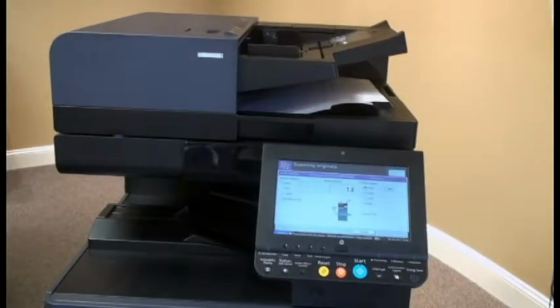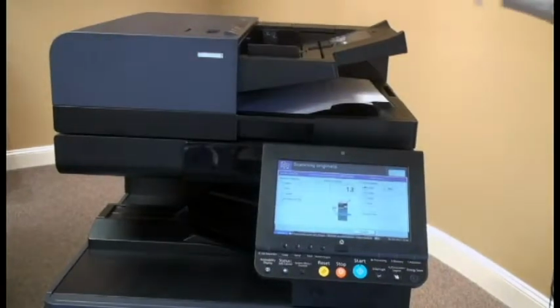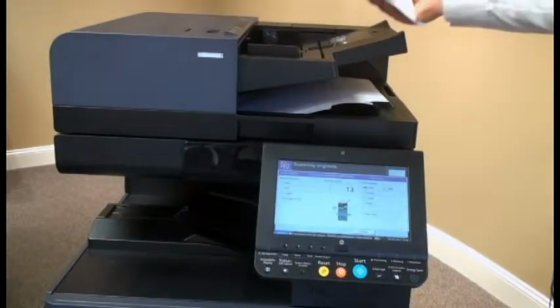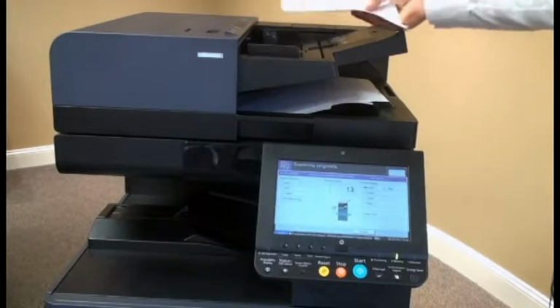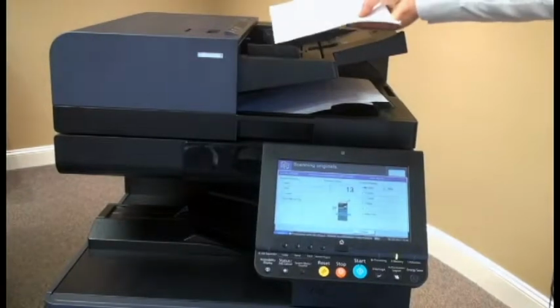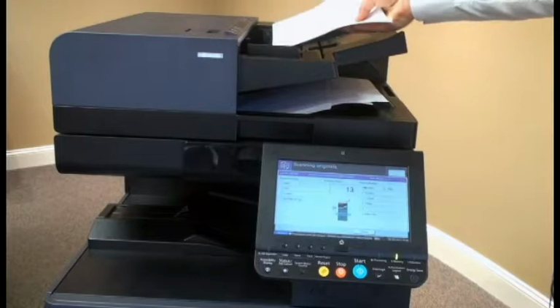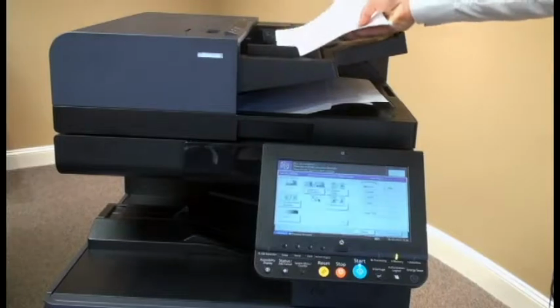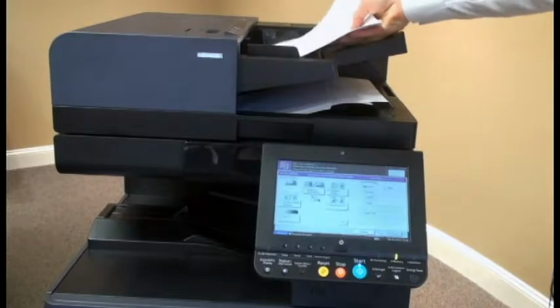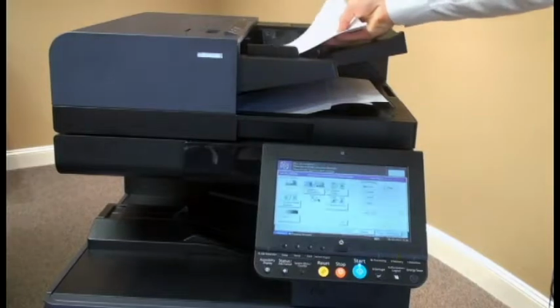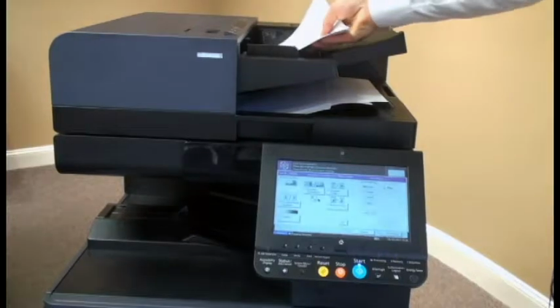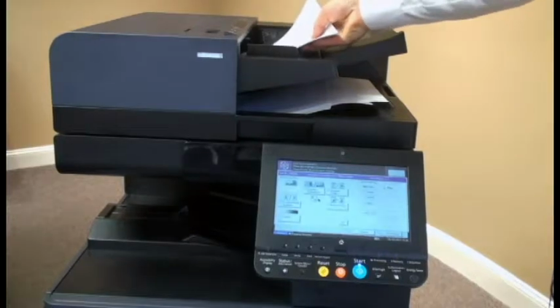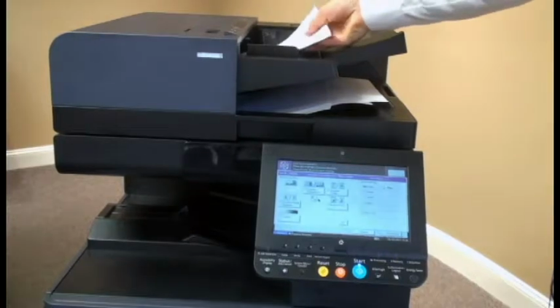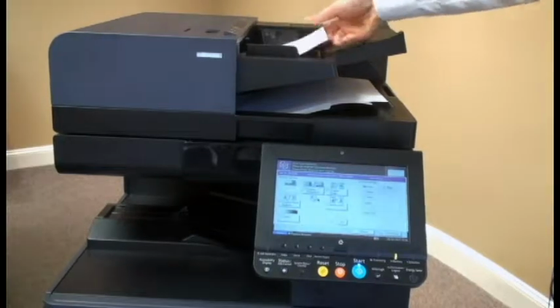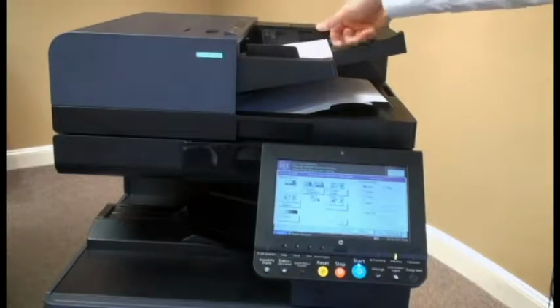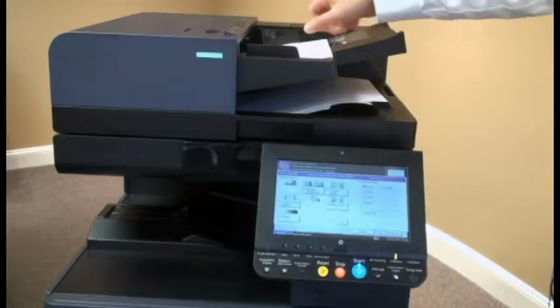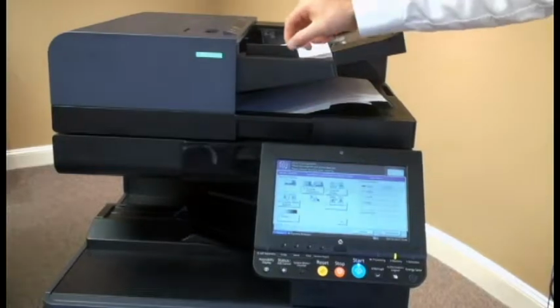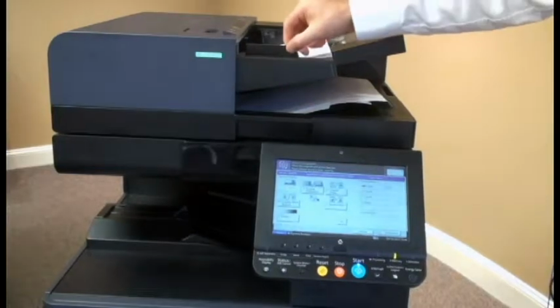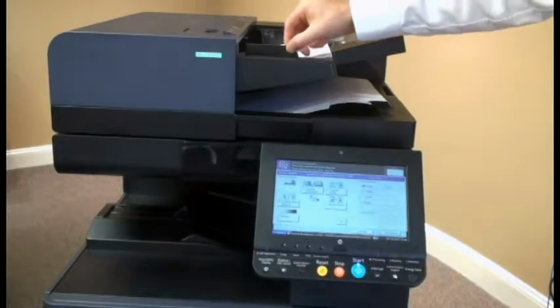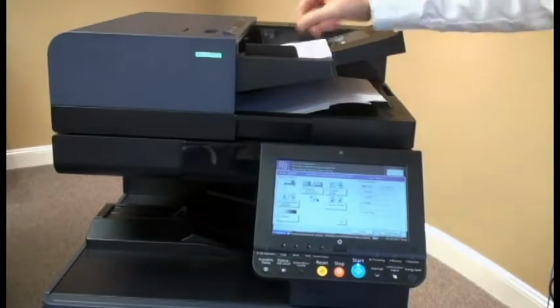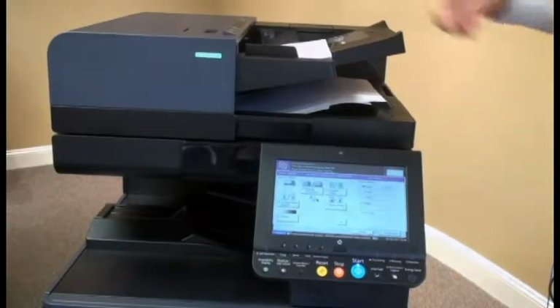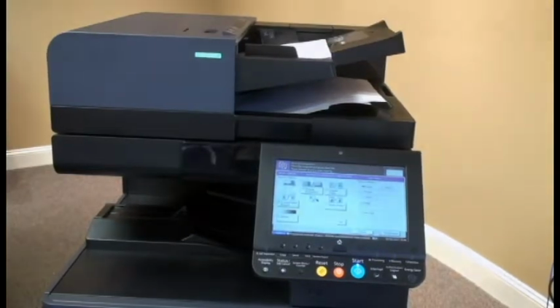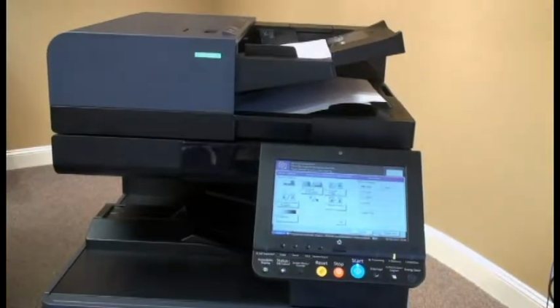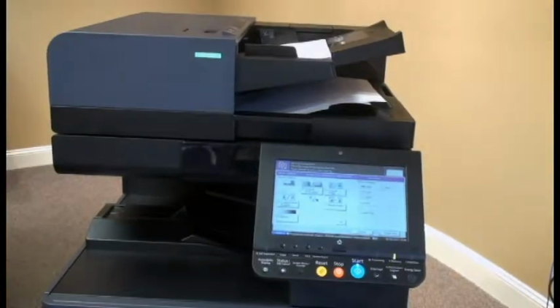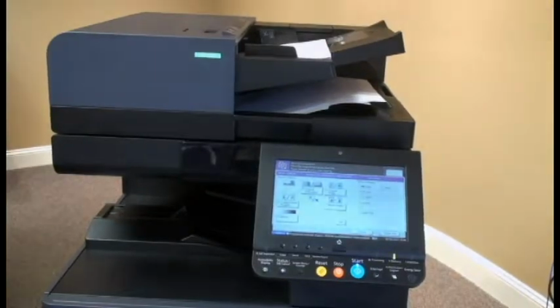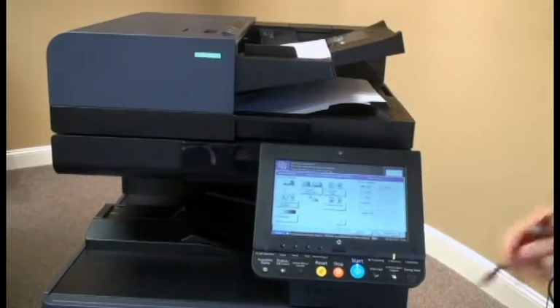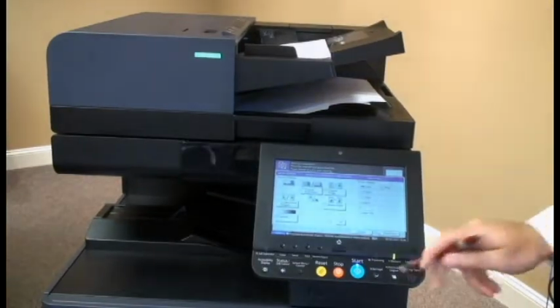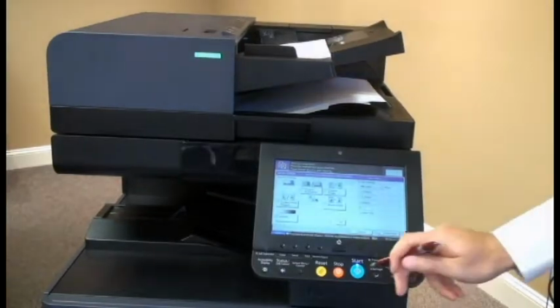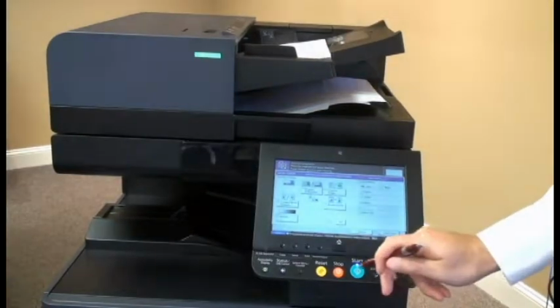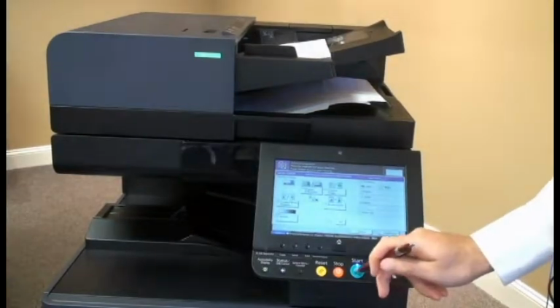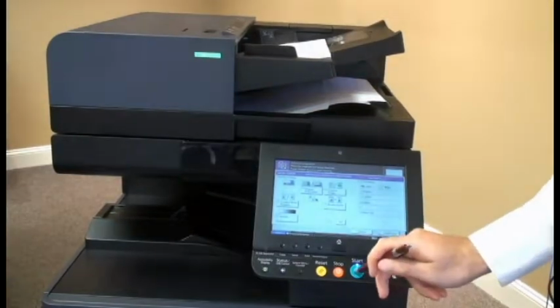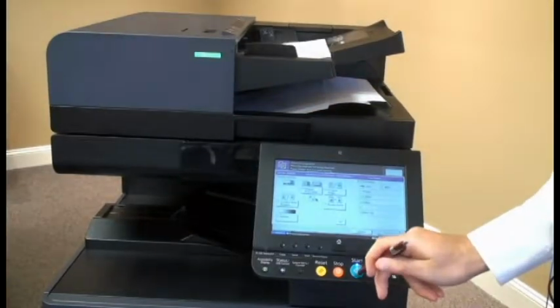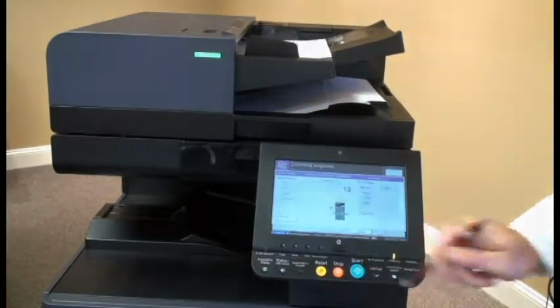Then we're going to take the second half of our document and place it in the document processor, and select the start button again.